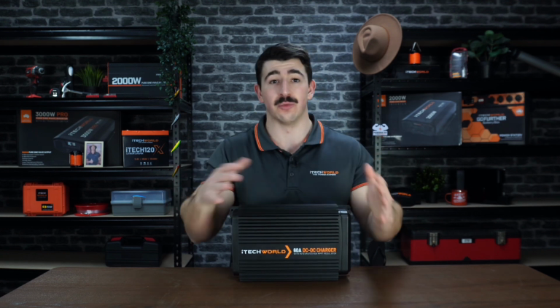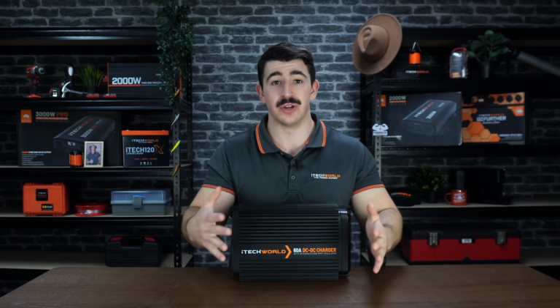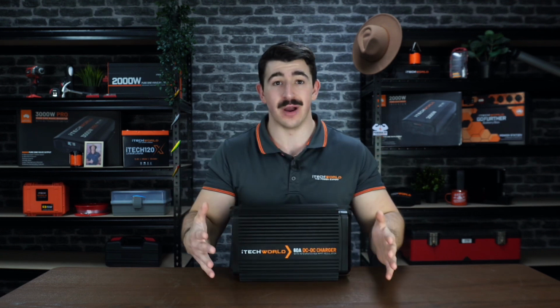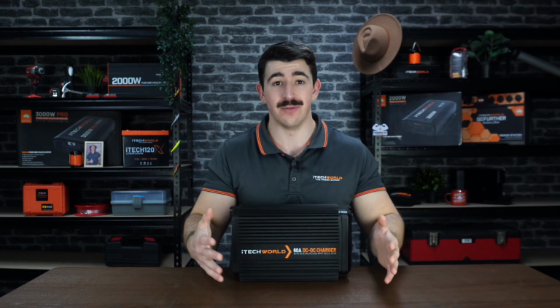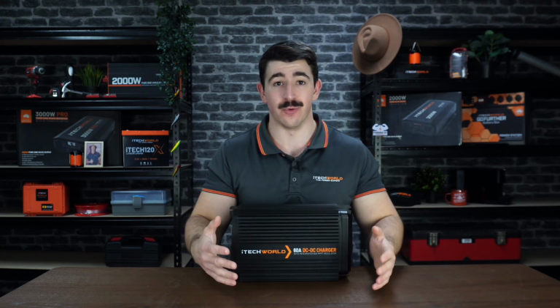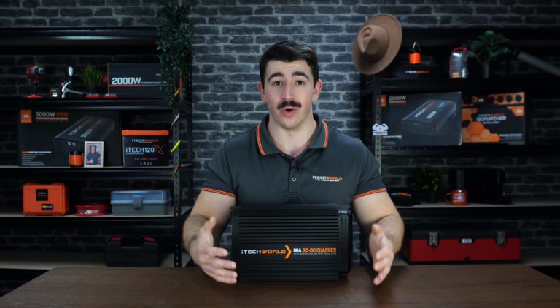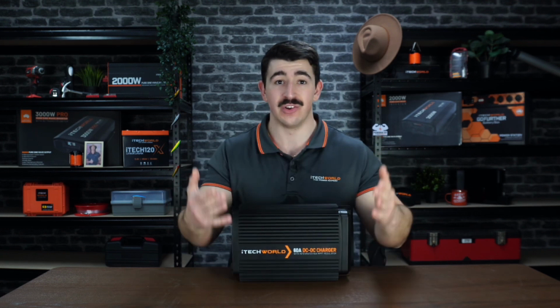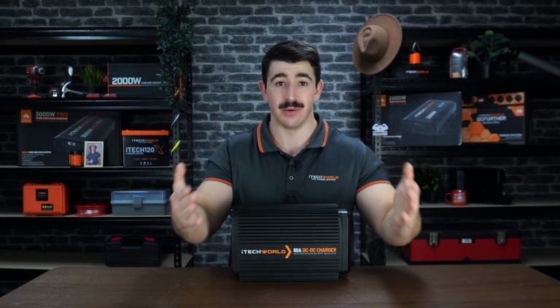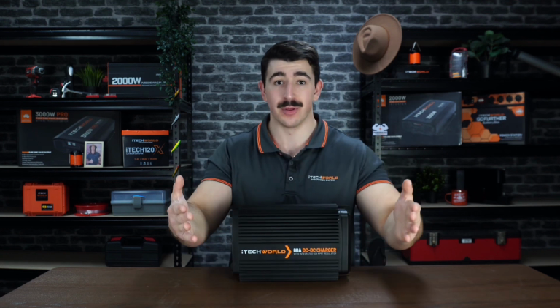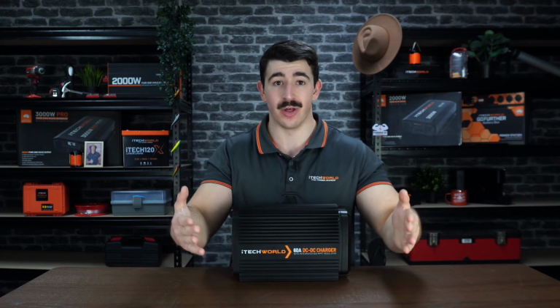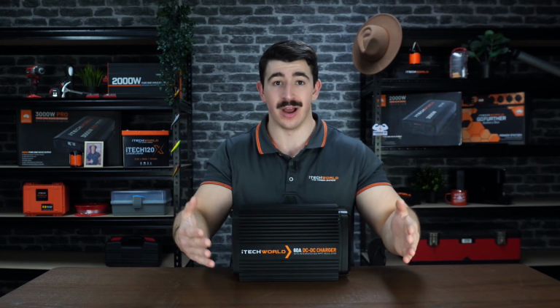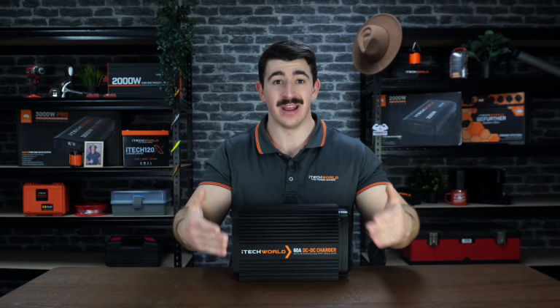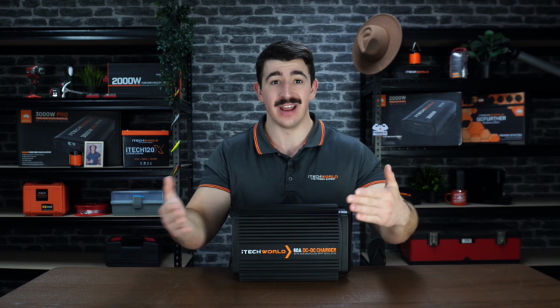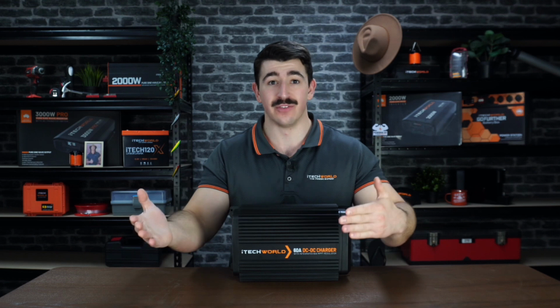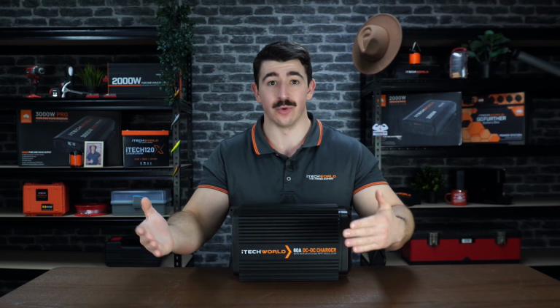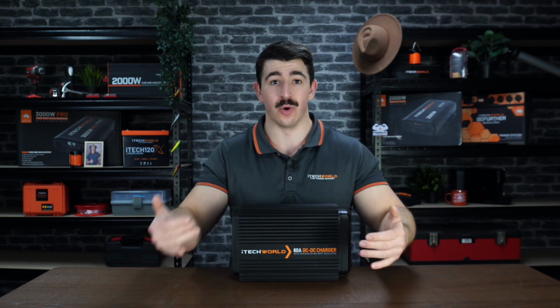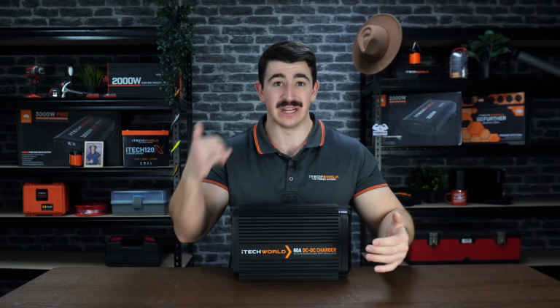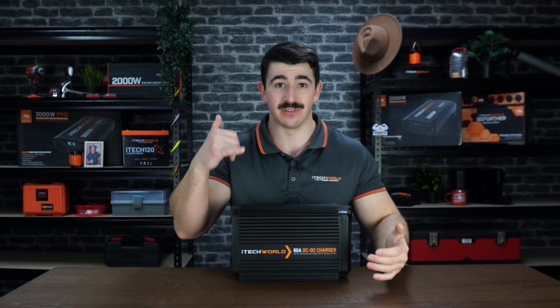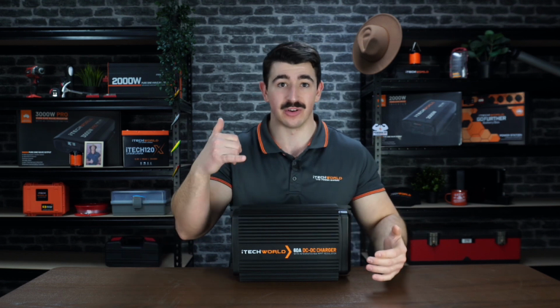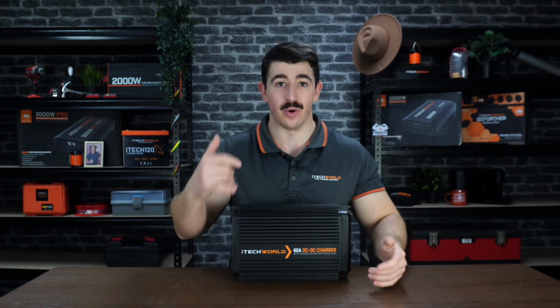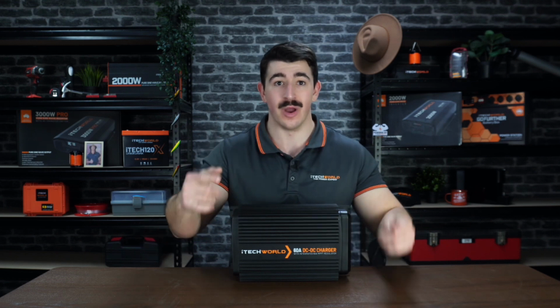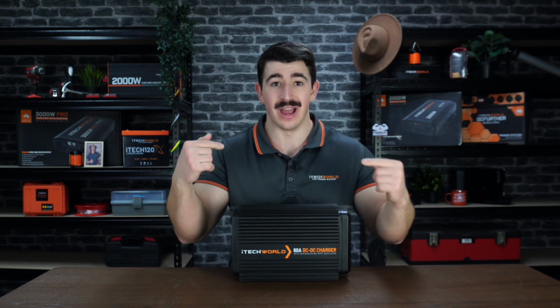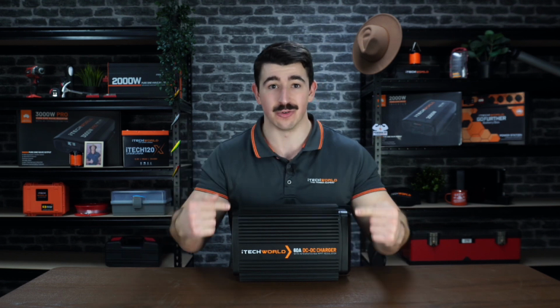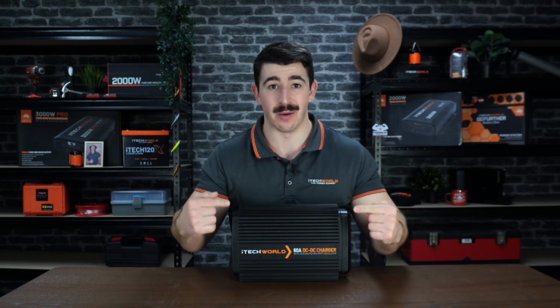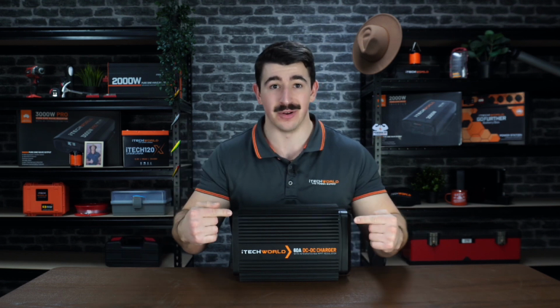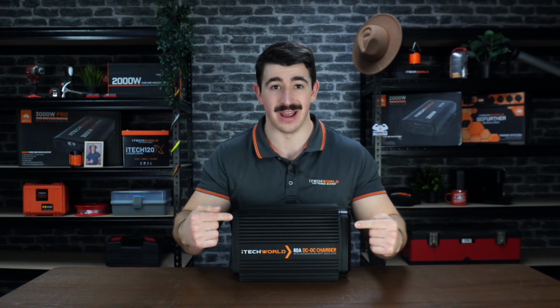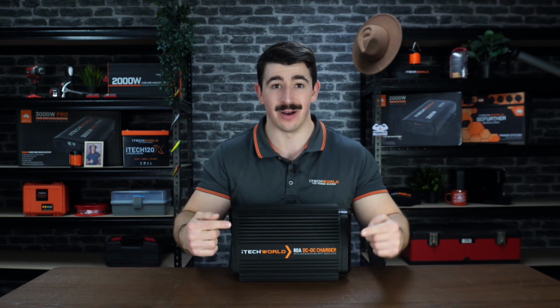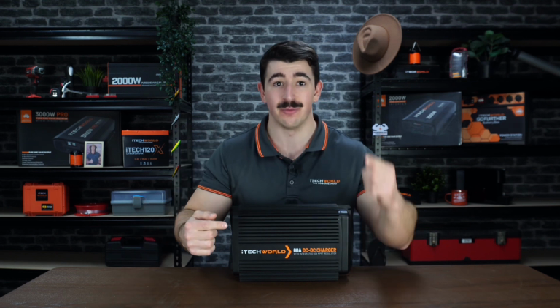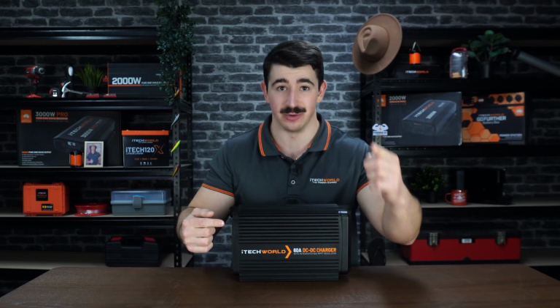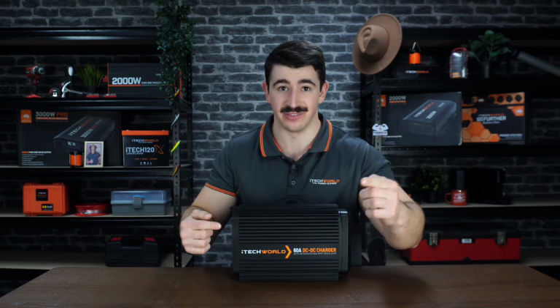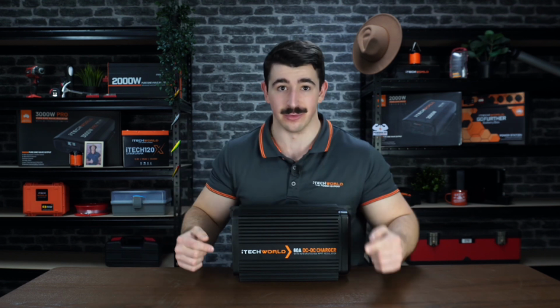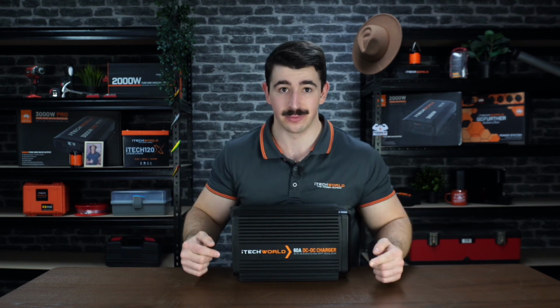So what are you waiting for? Jump online, head in-store, or give us a call and grab one now for yourself.